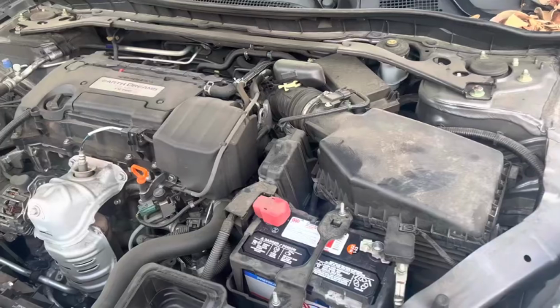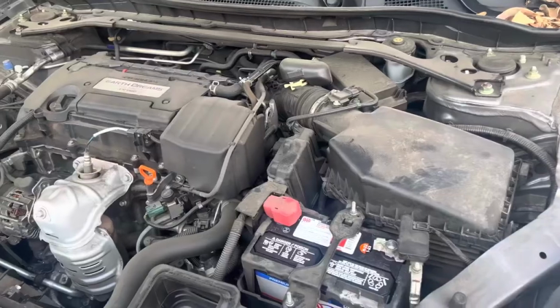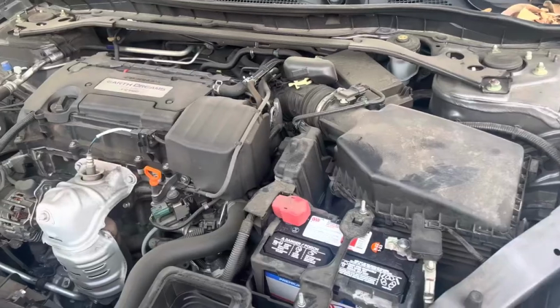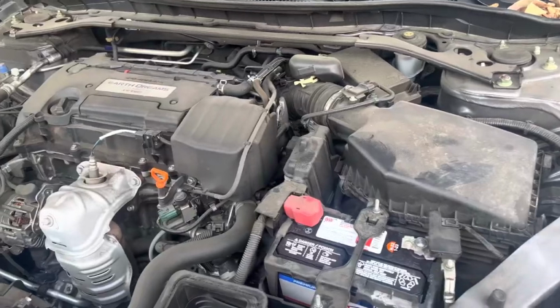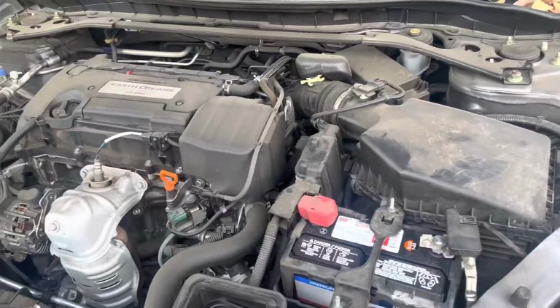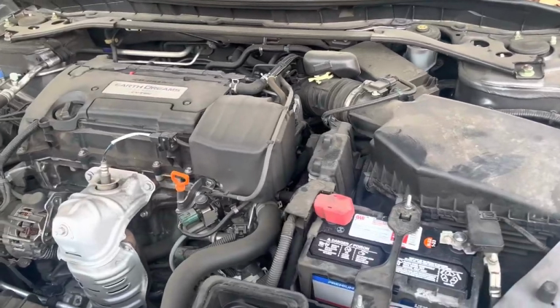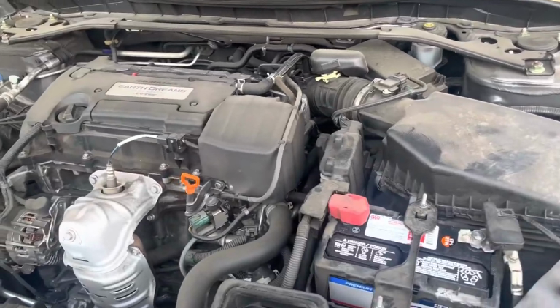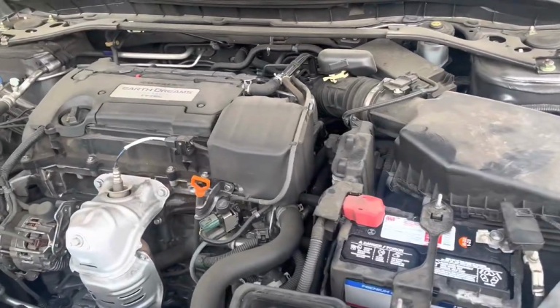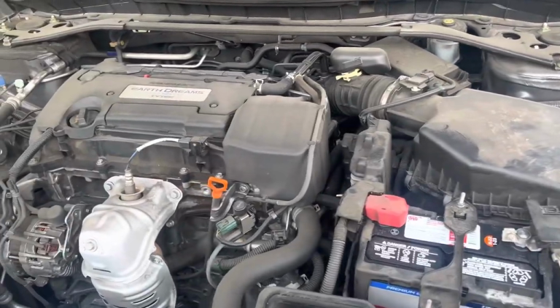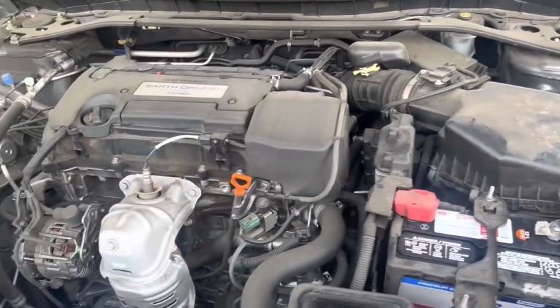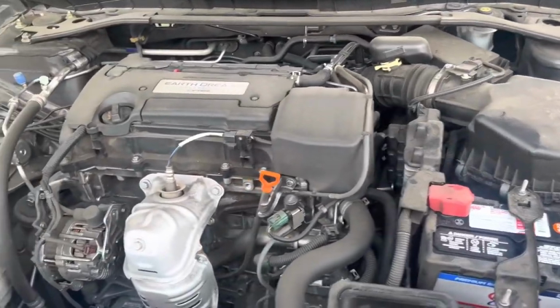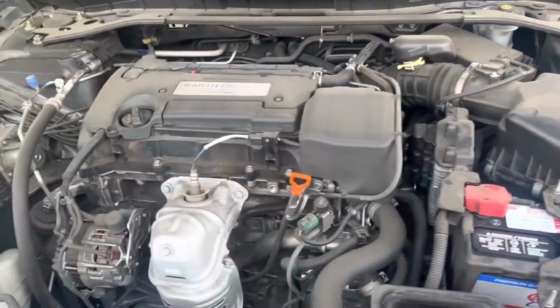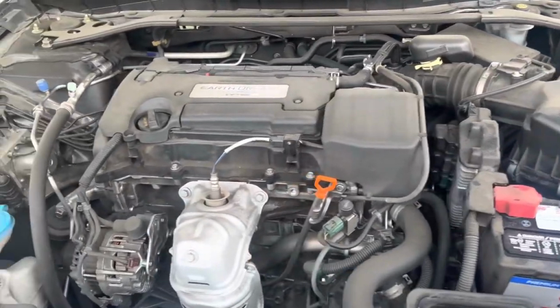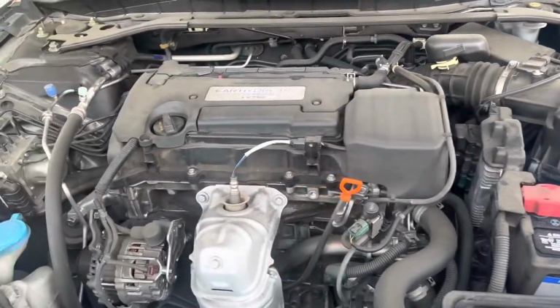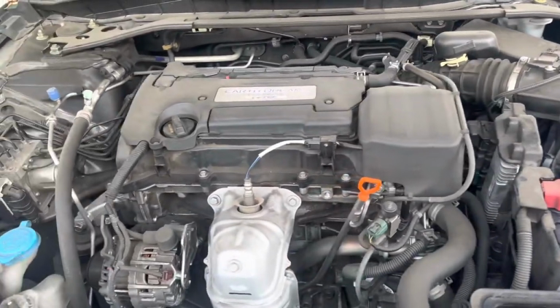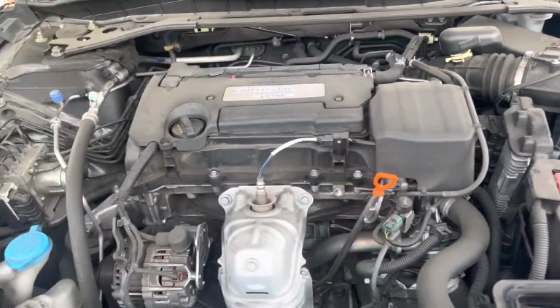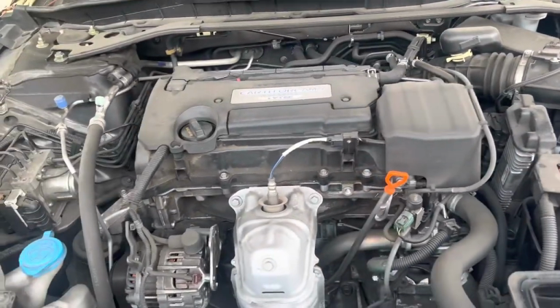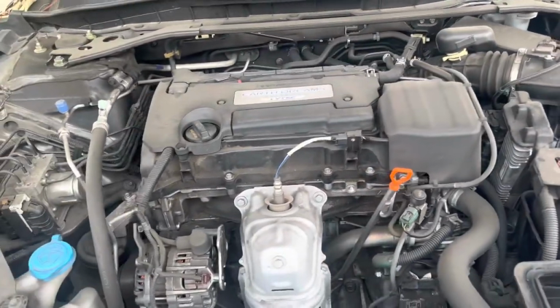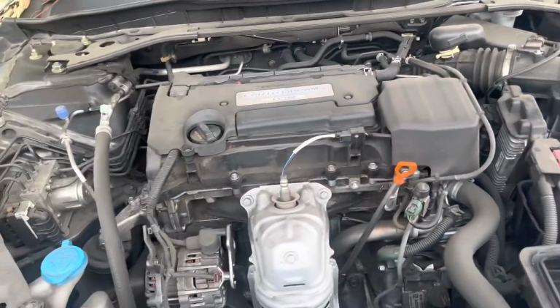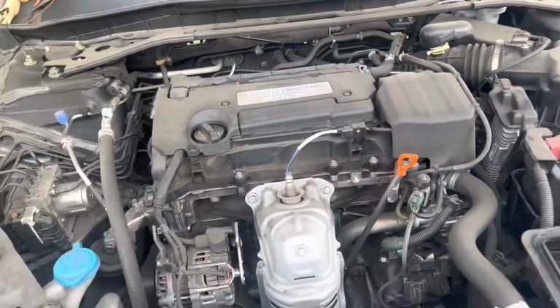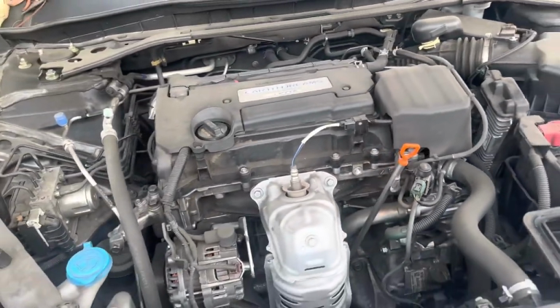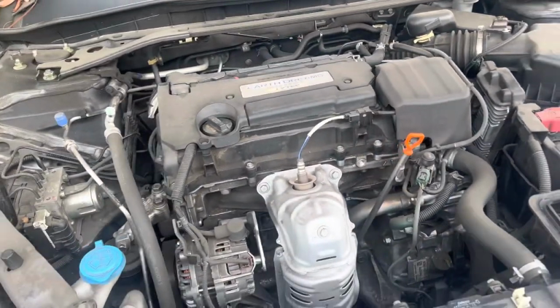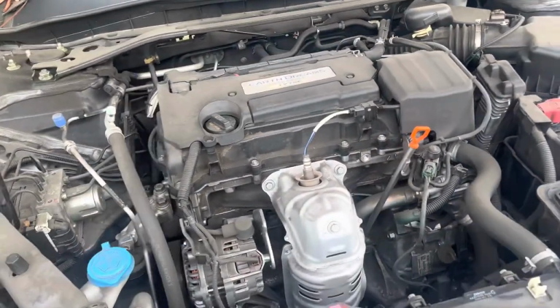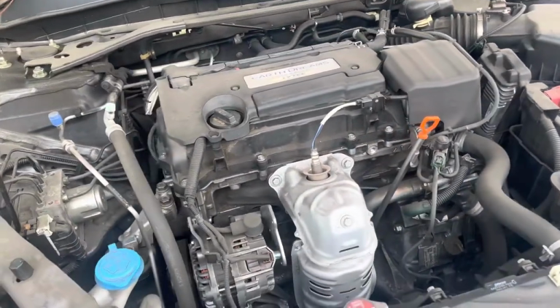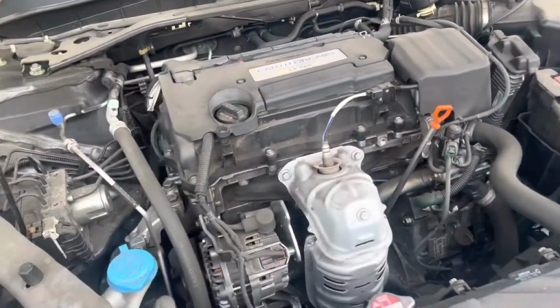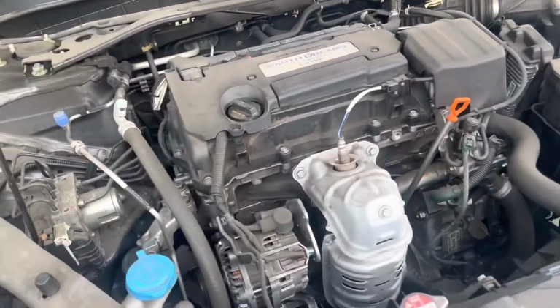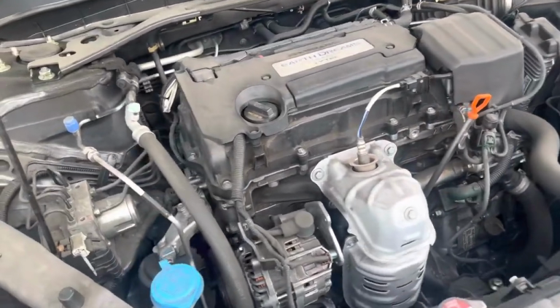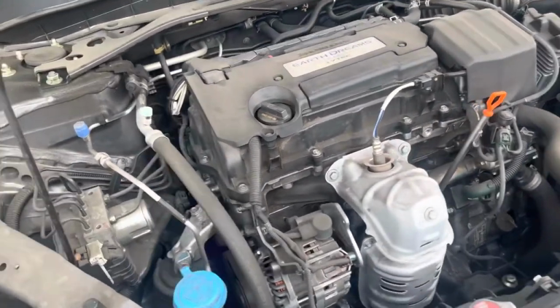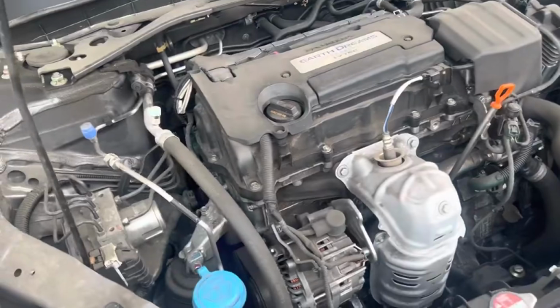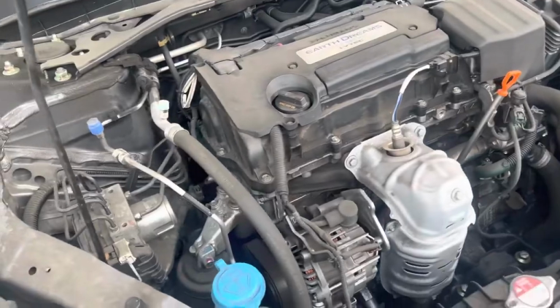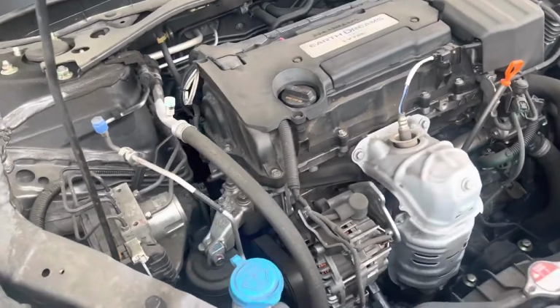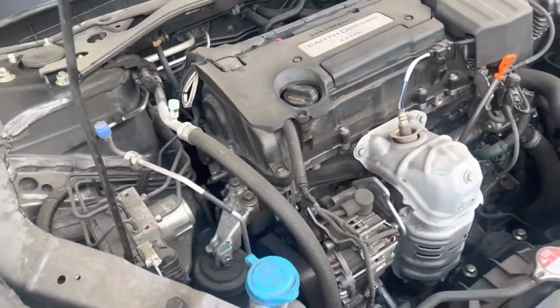Hey guys, welcome back to another video. Today we're going to be doing an oil change on a 2015 Honda Accord.